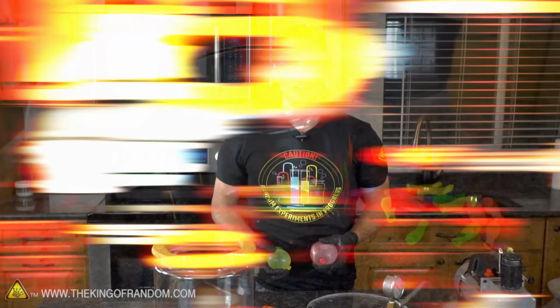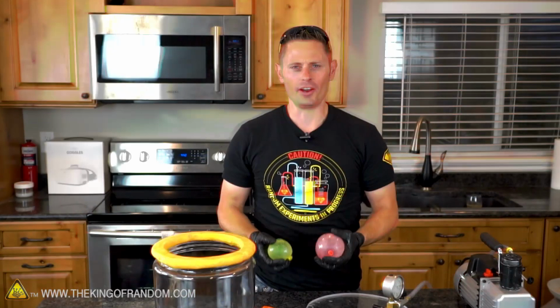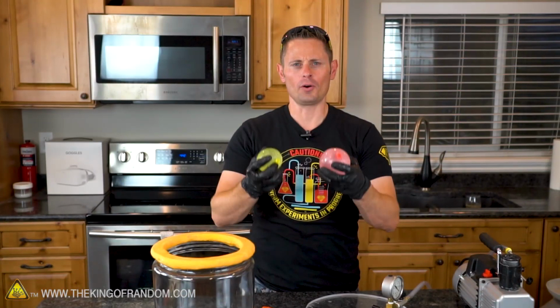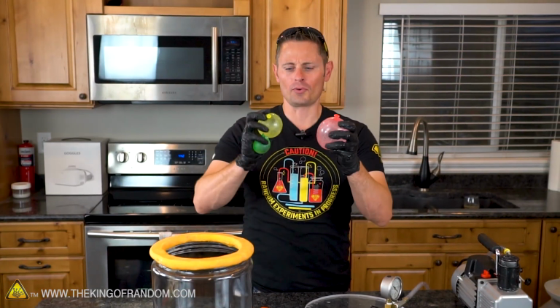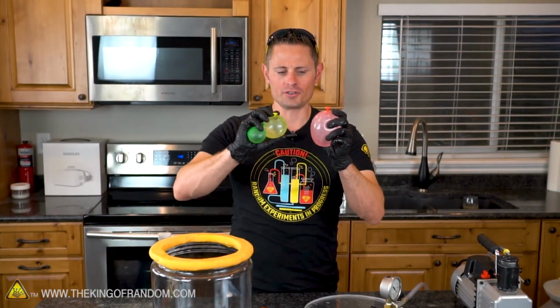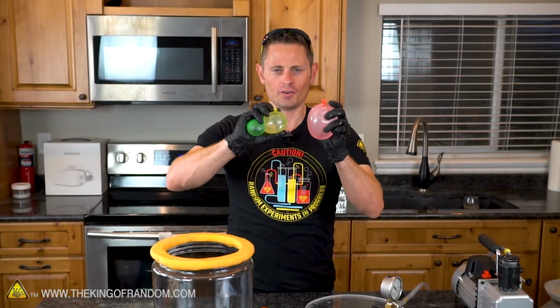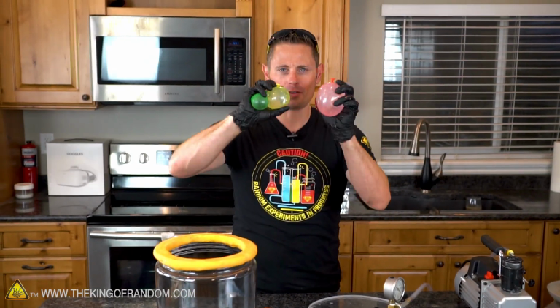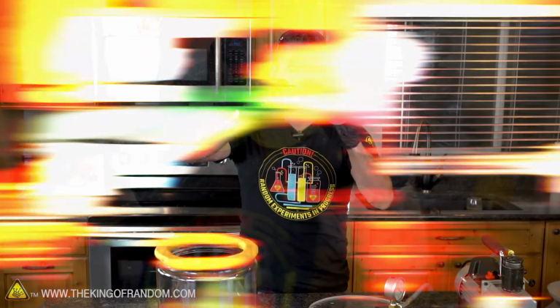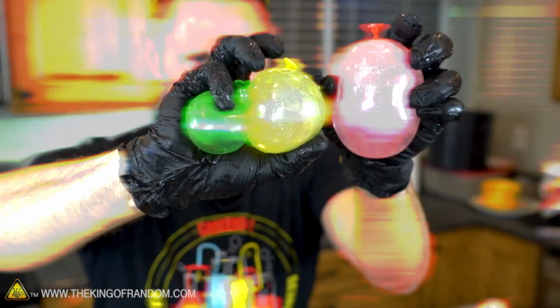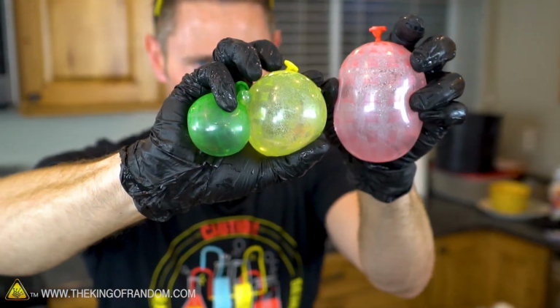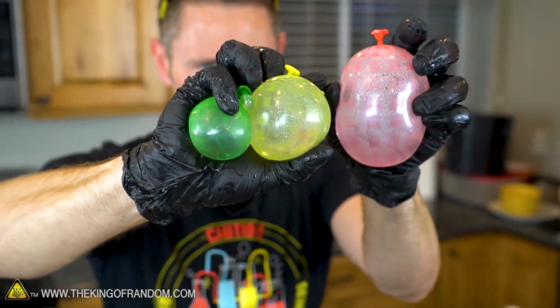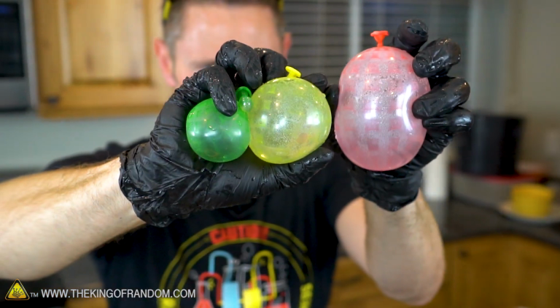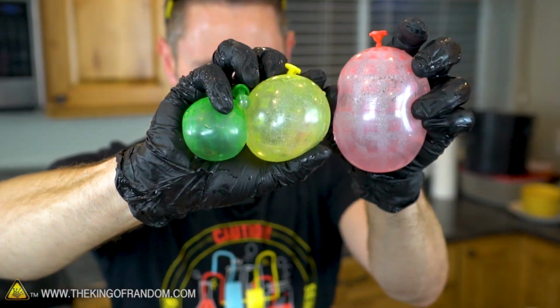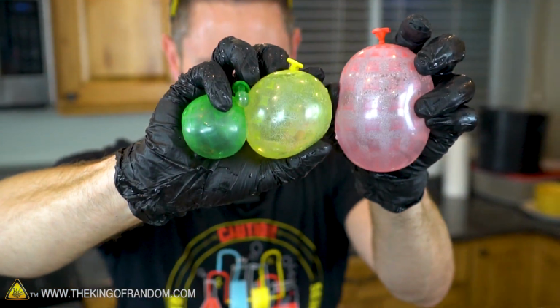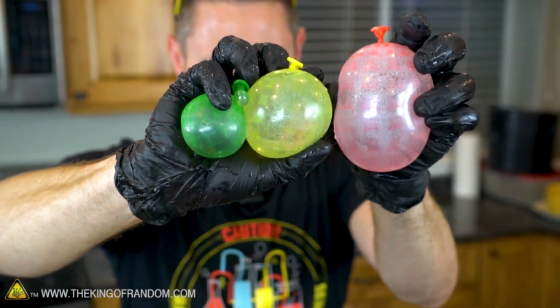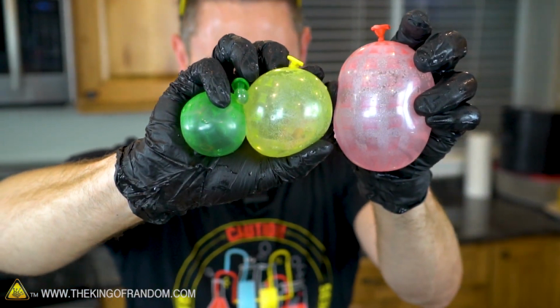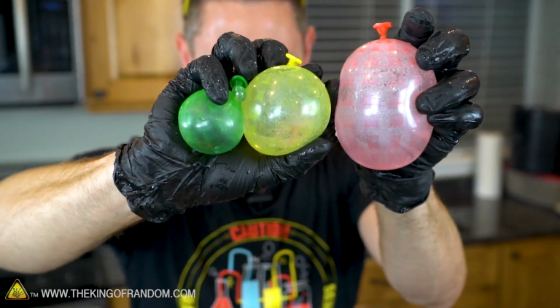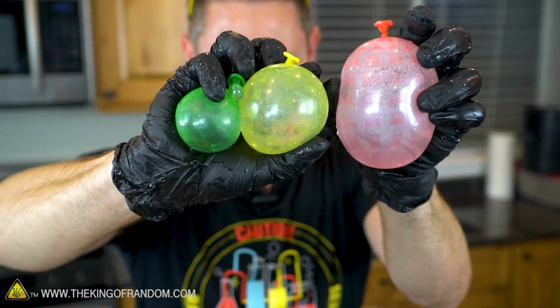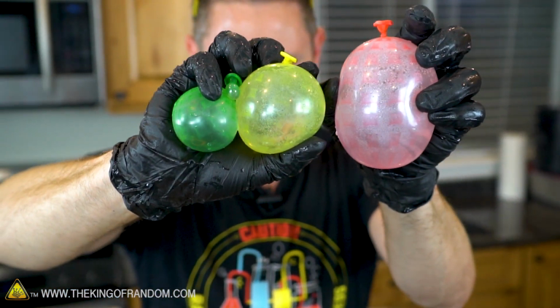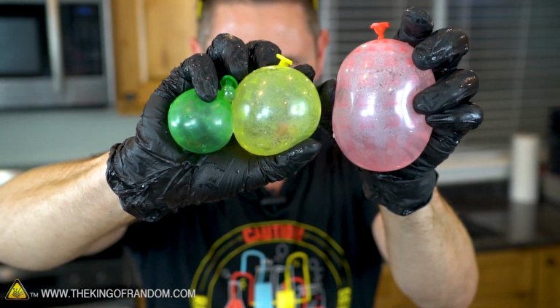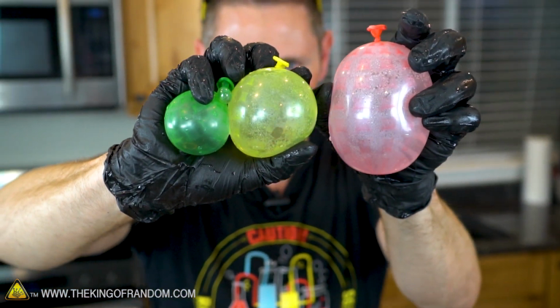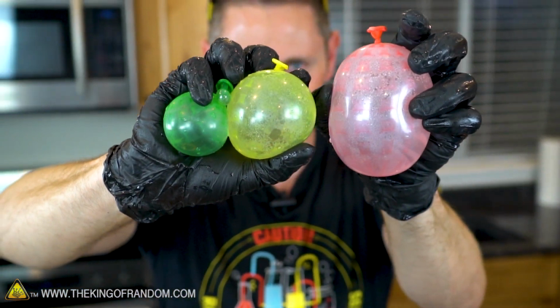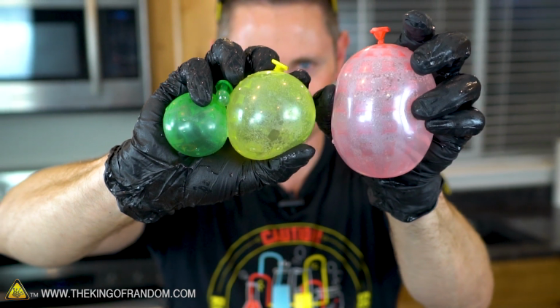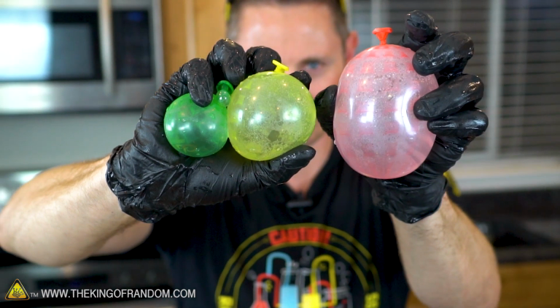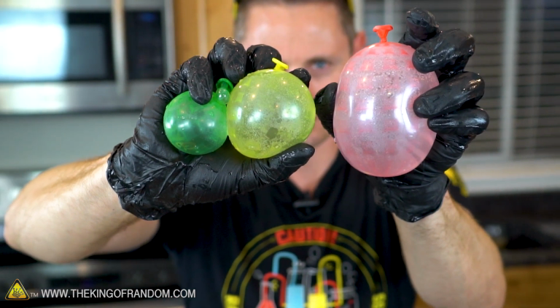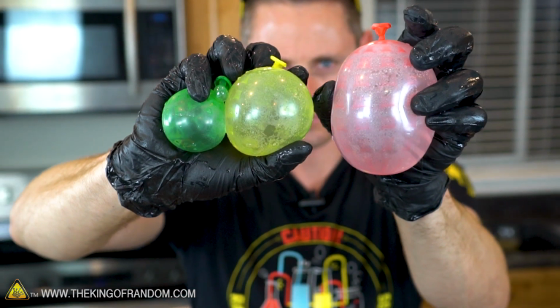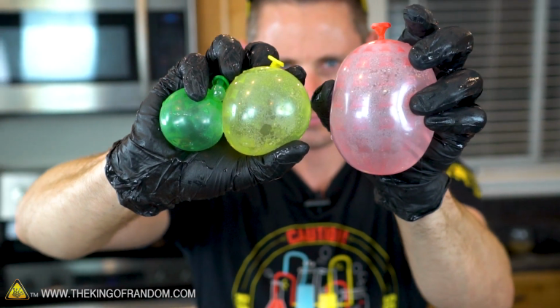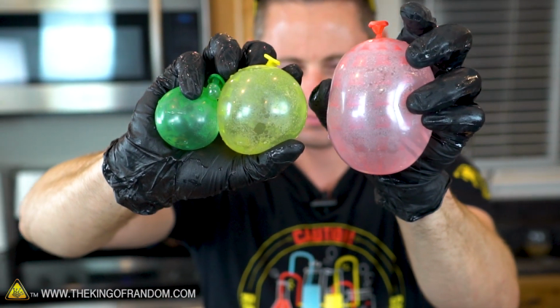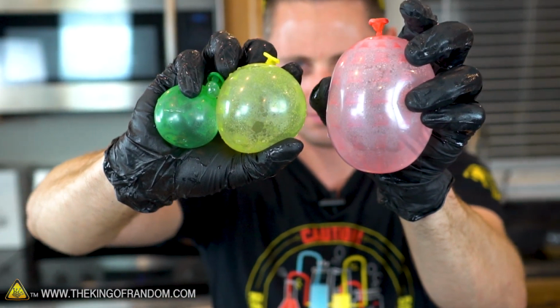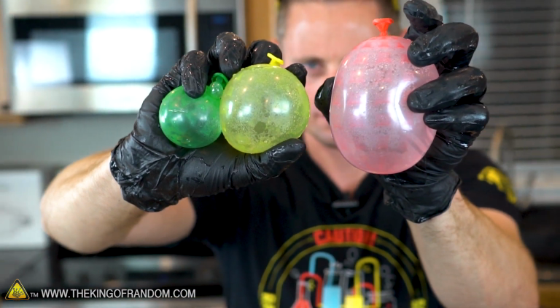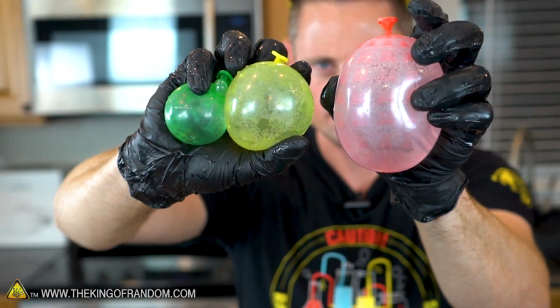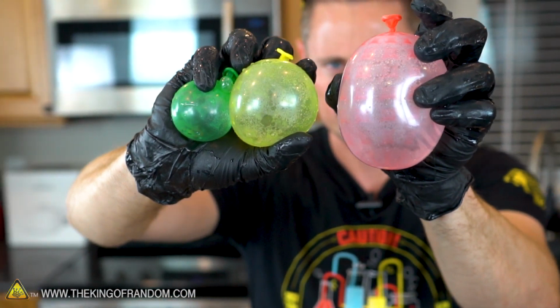Alright, here we go with round two. I got three more hot water balloons and I made these ones different sizes, just so we can find out whether size makes a difference. Let's drop them in and find out.